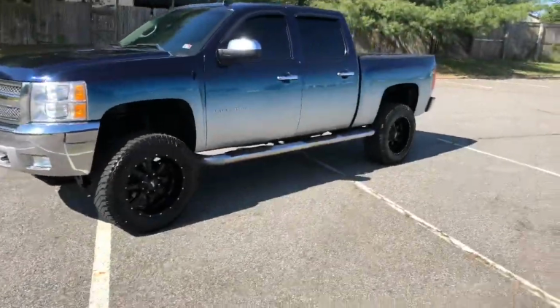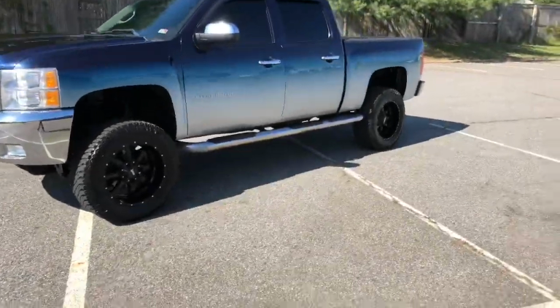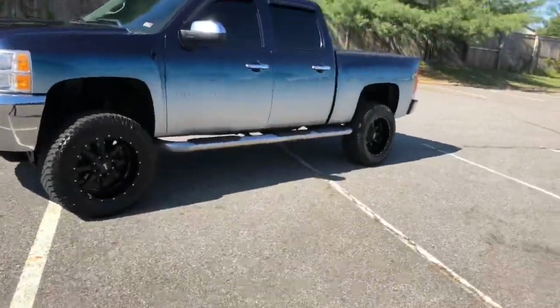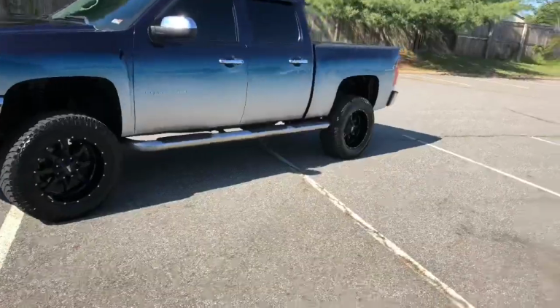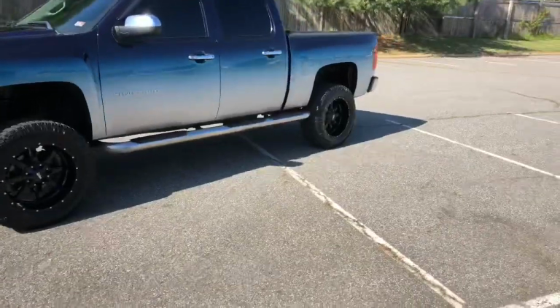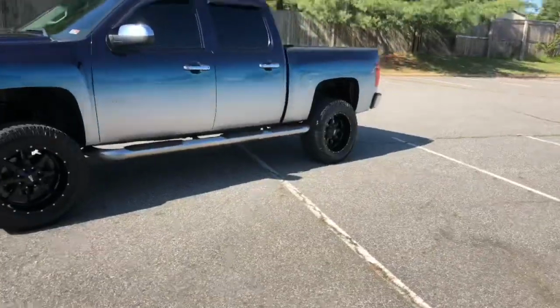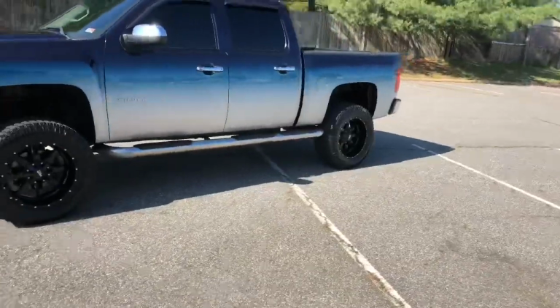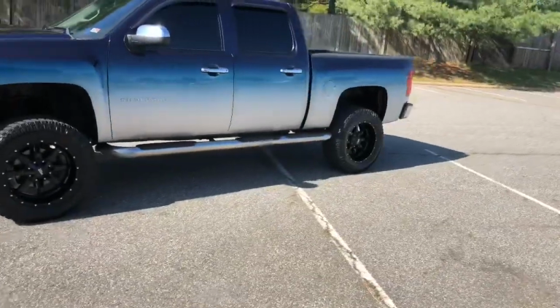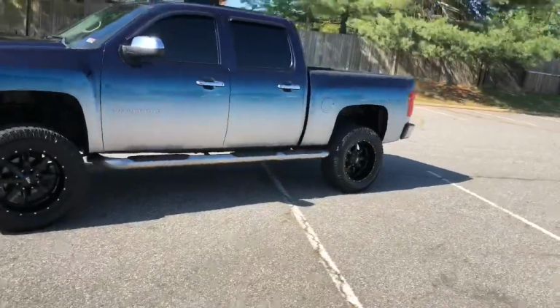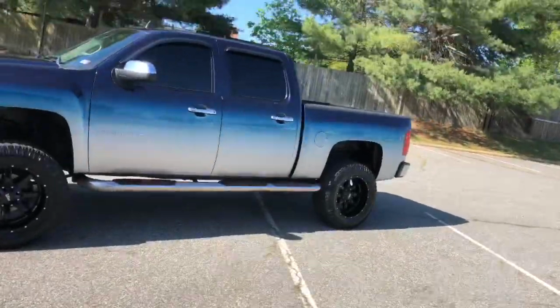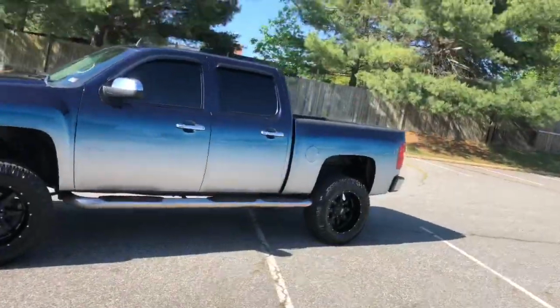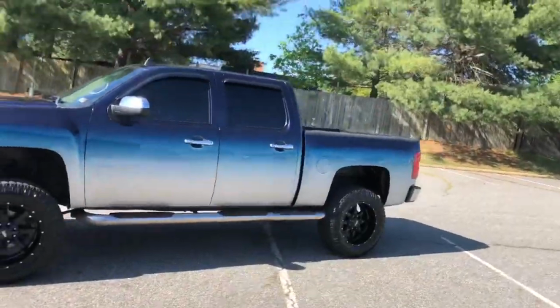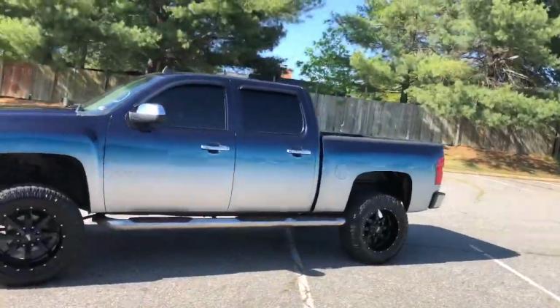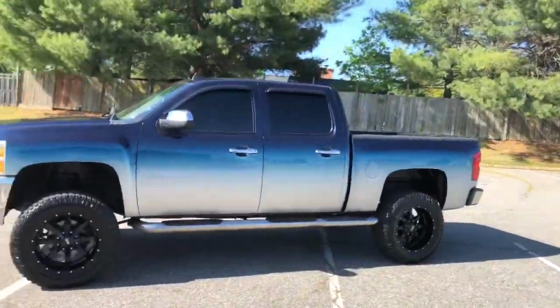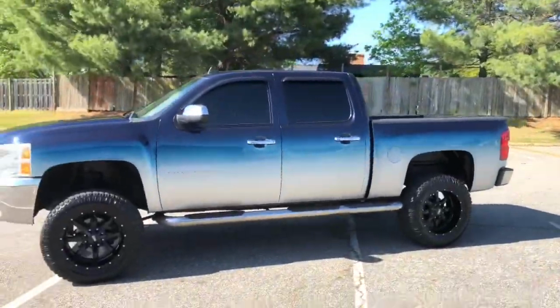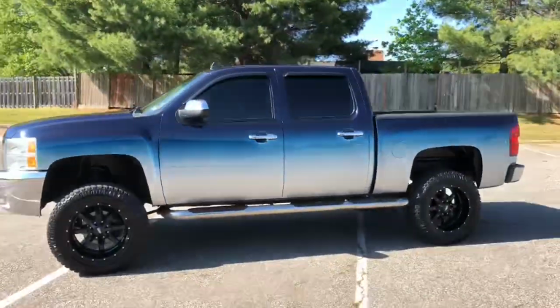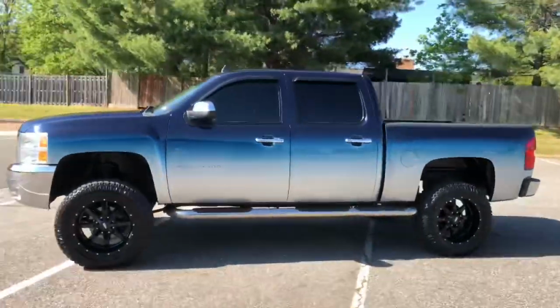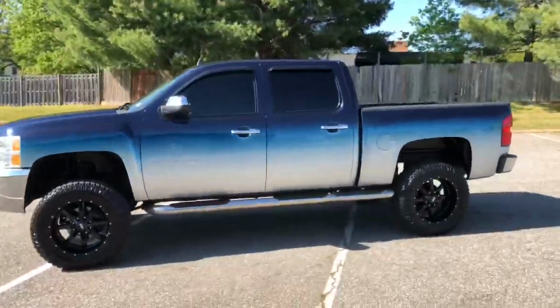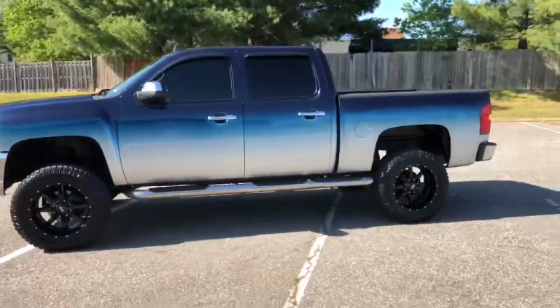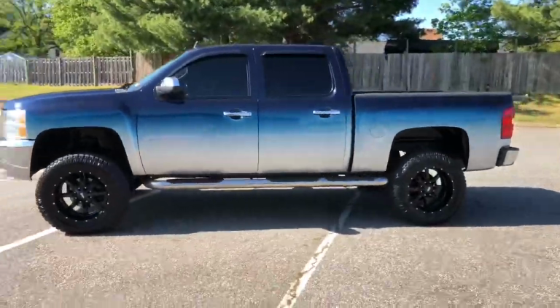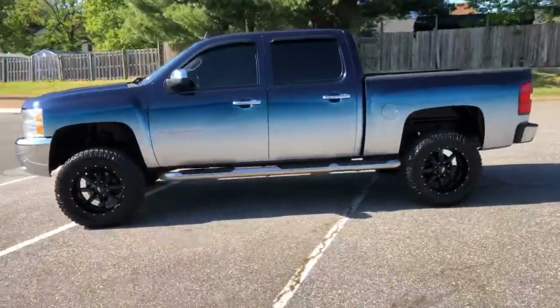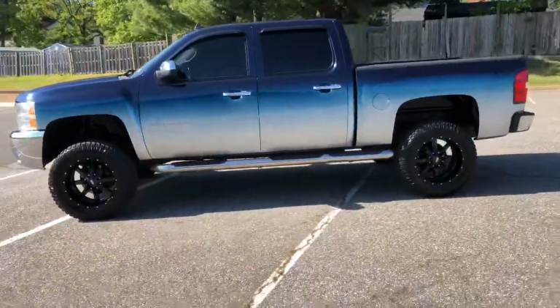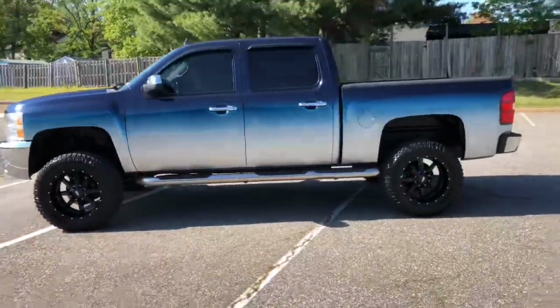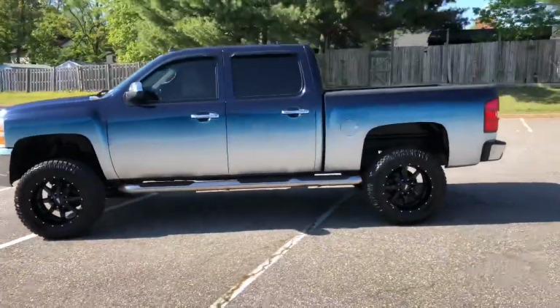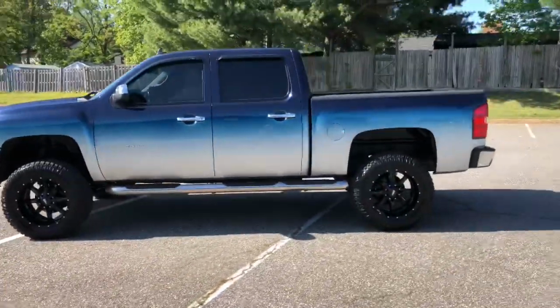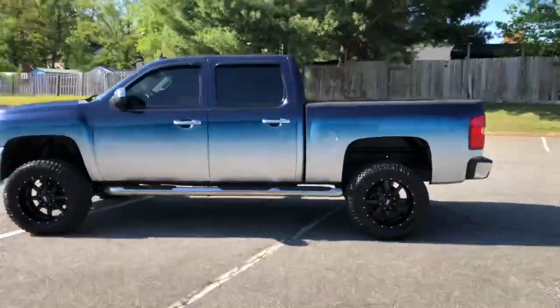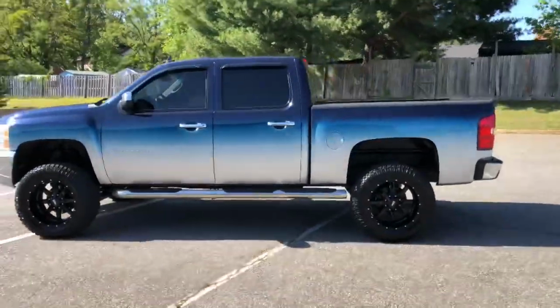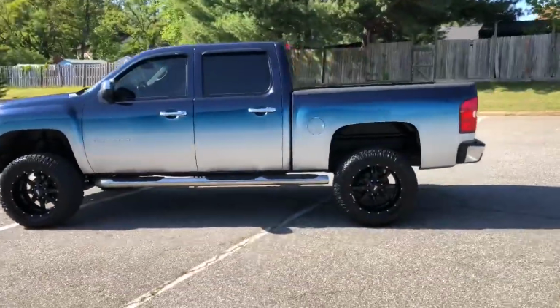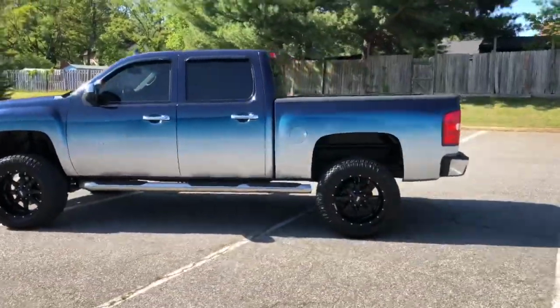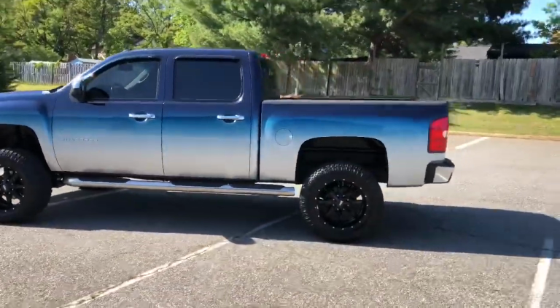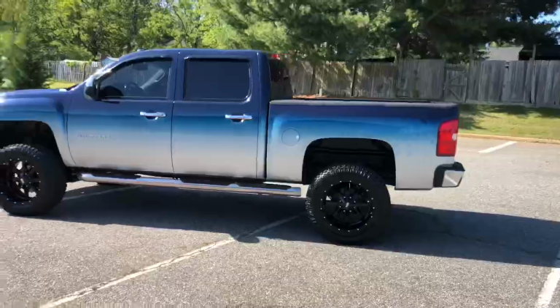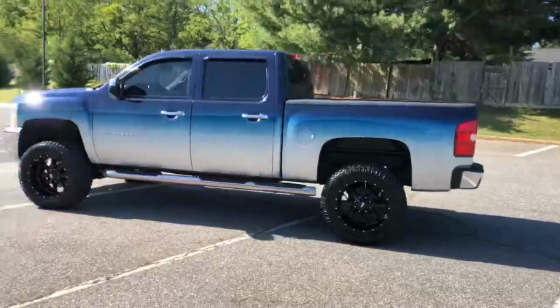This, my friends, is the 2012 Chevrolet Silverado 1500 LT.